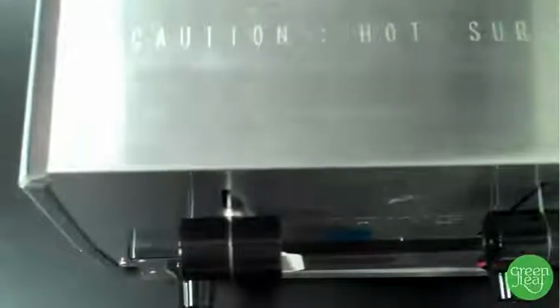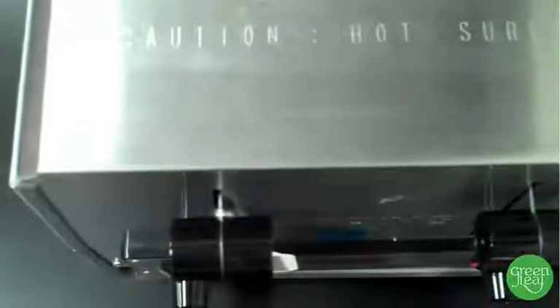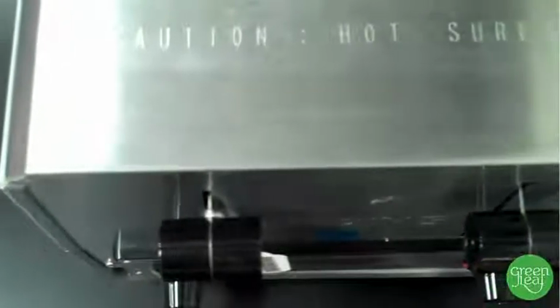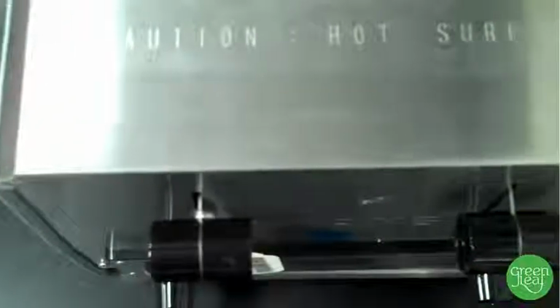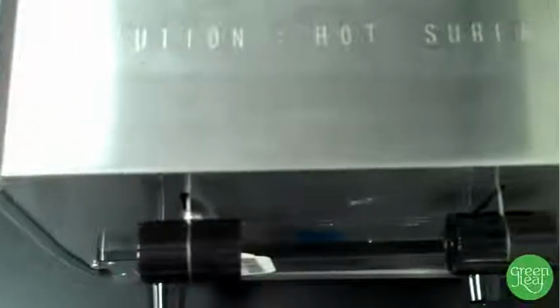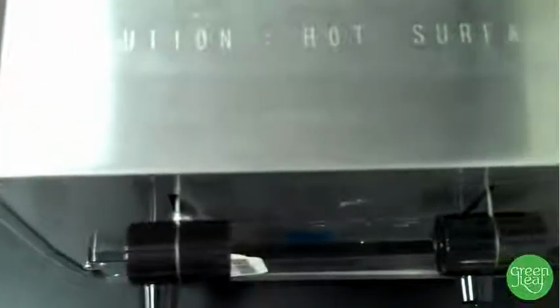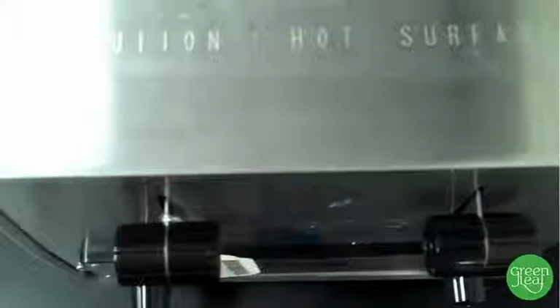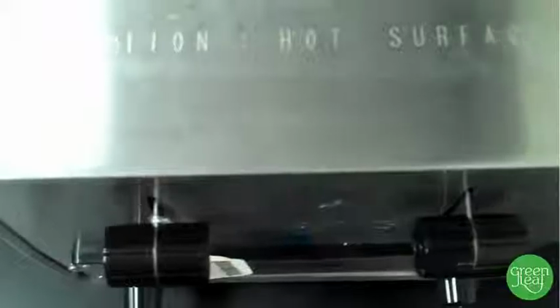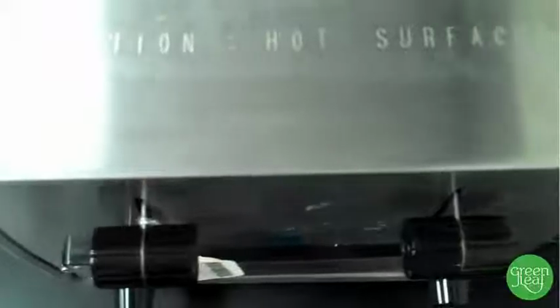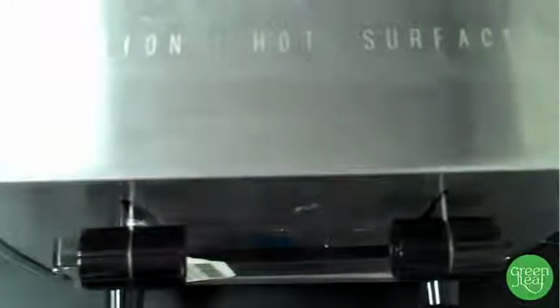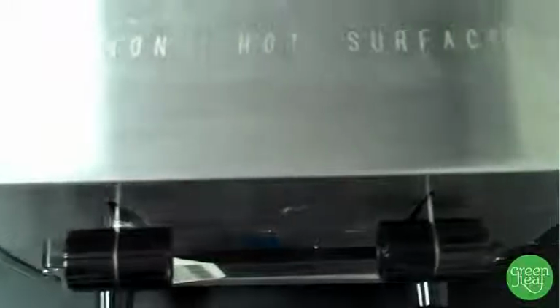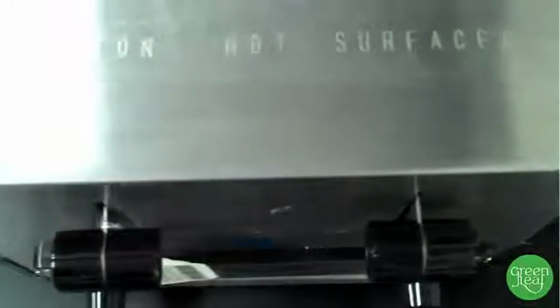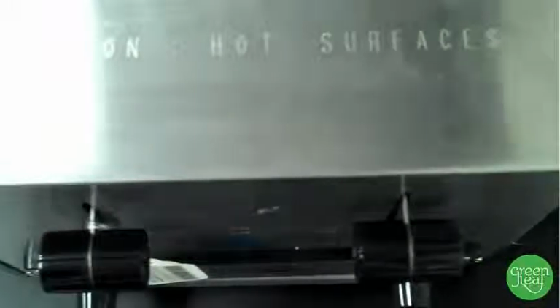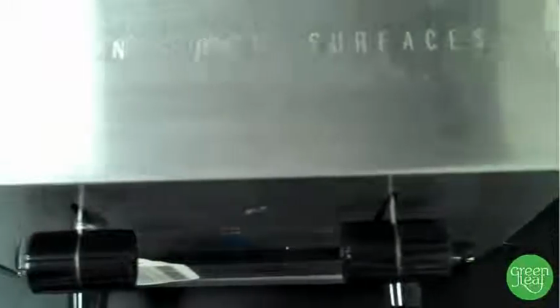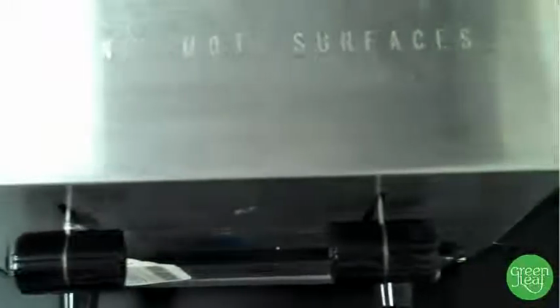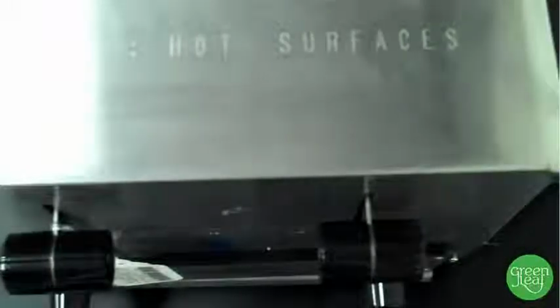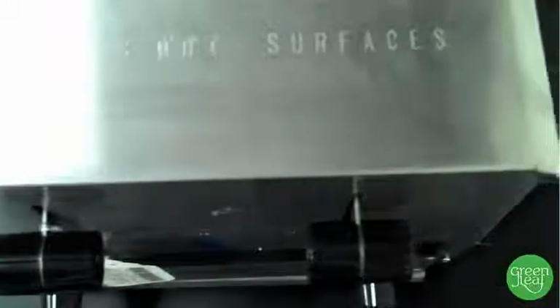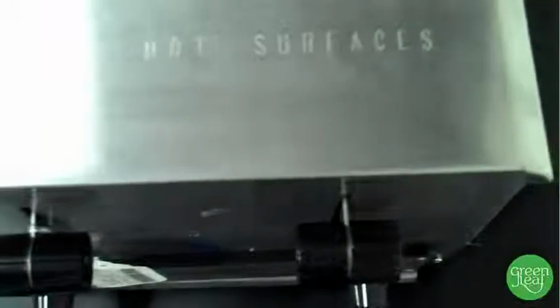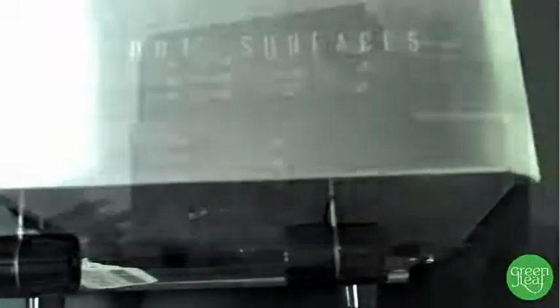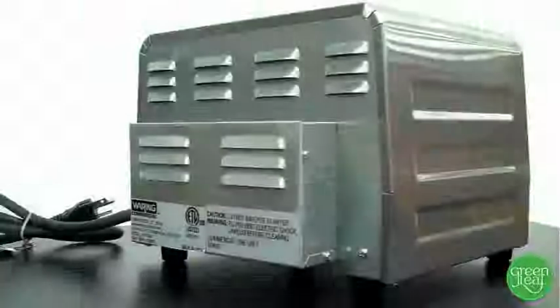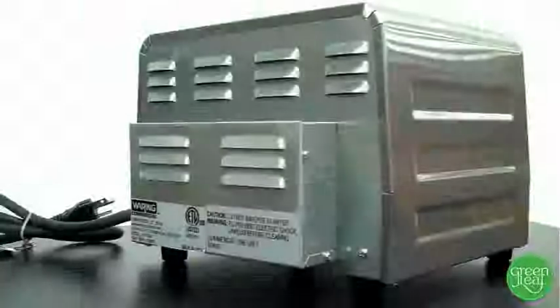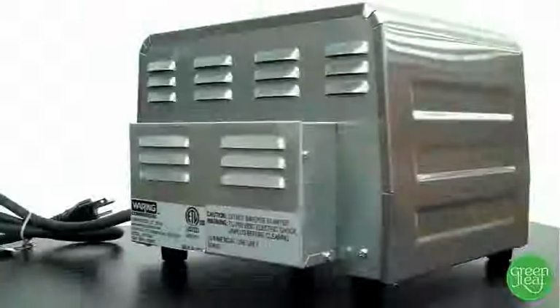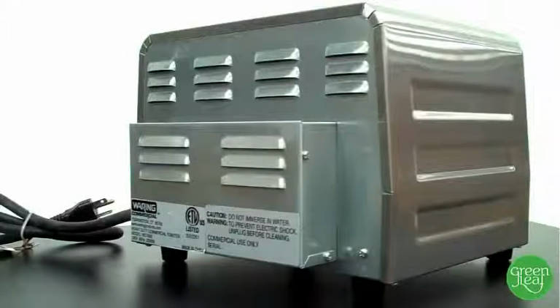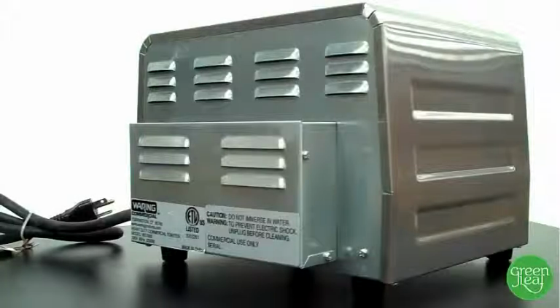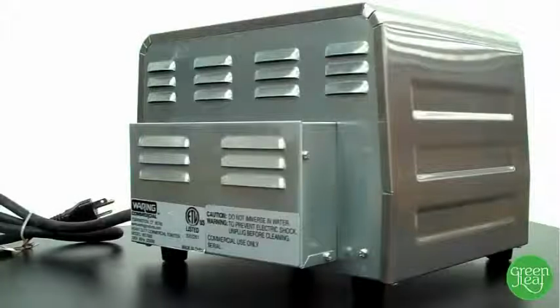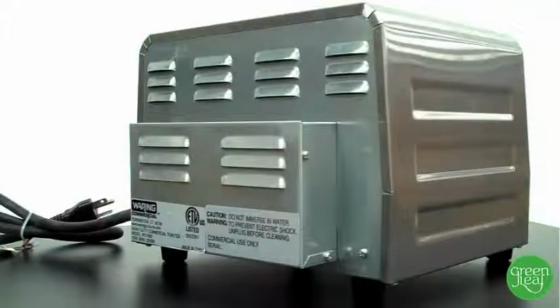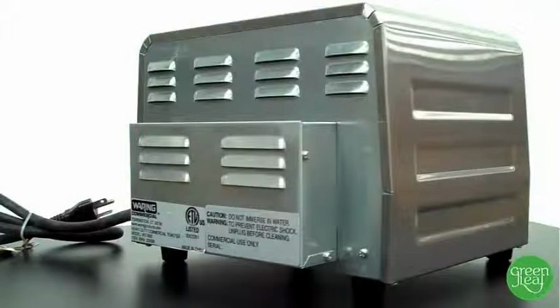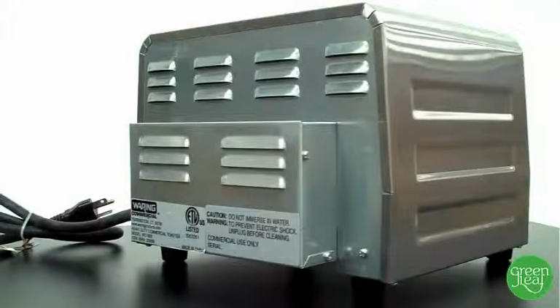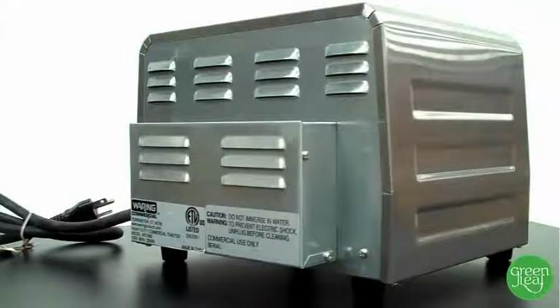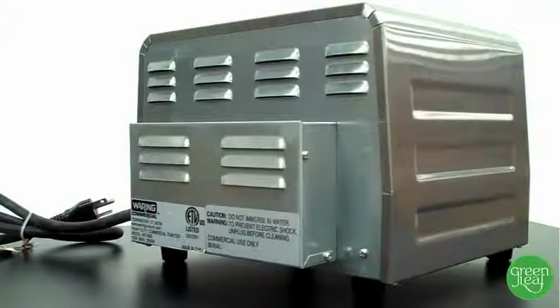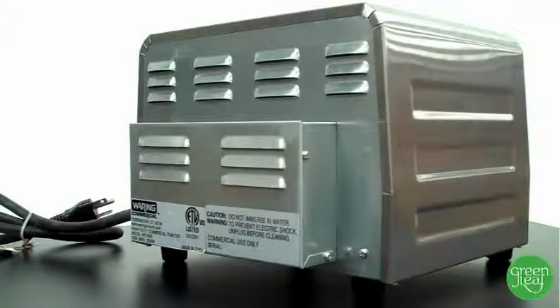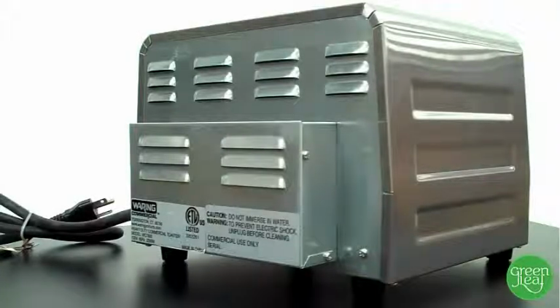The WCT800 is a 120-volt, 2000-watt, 19-amp unit.